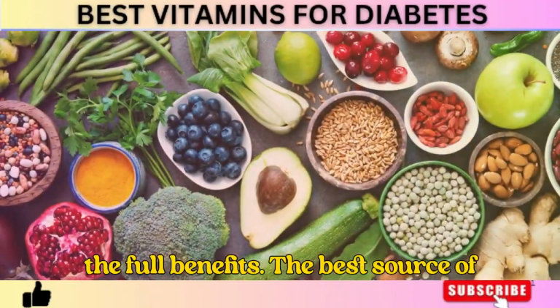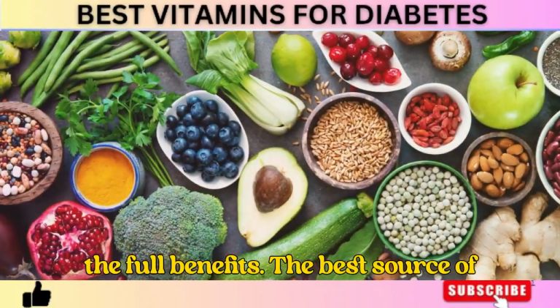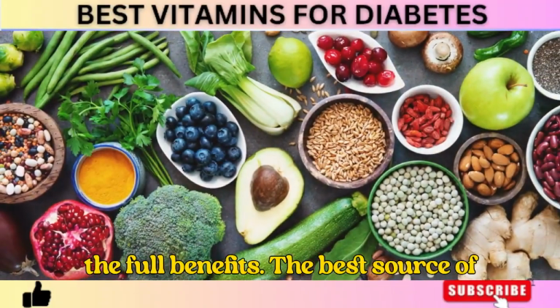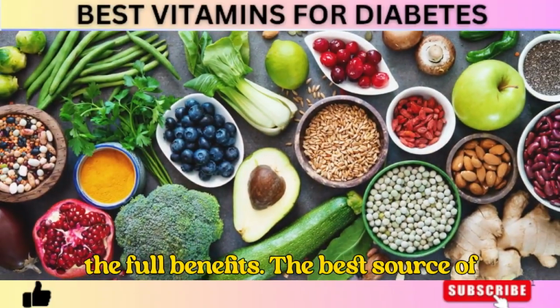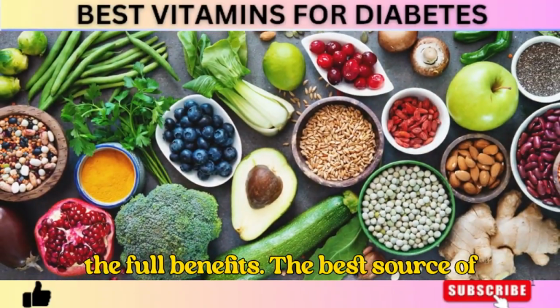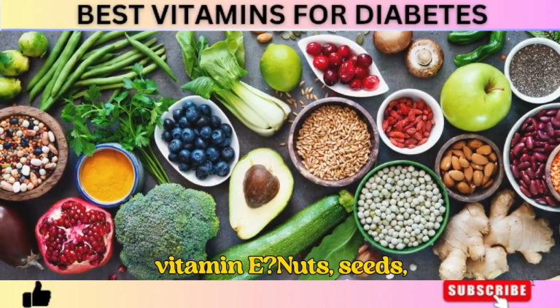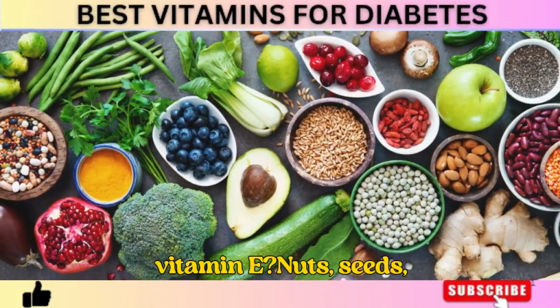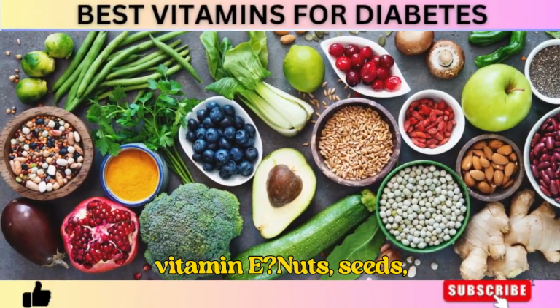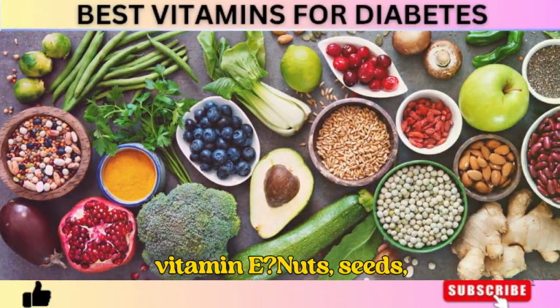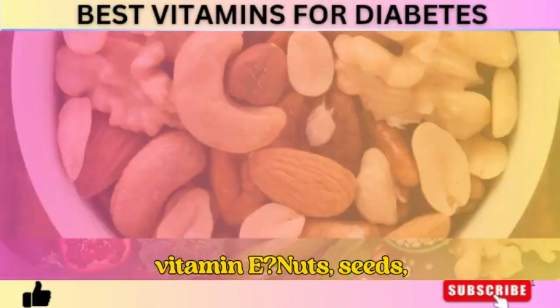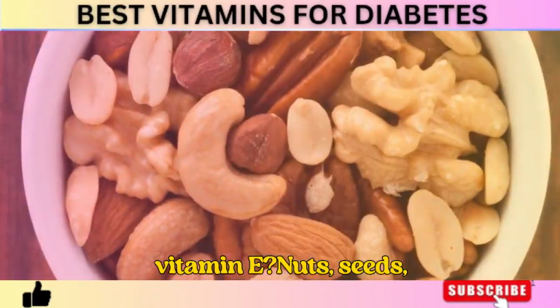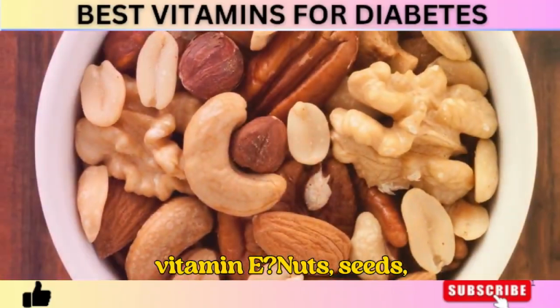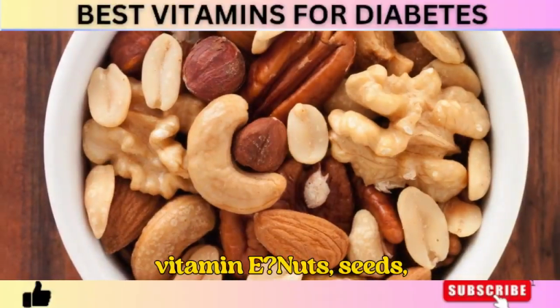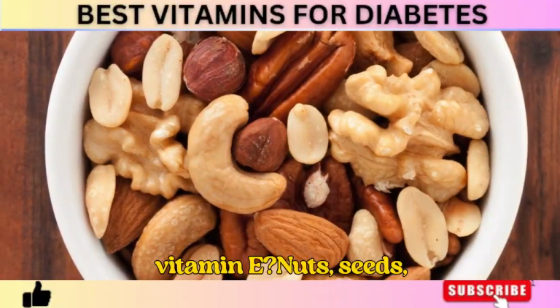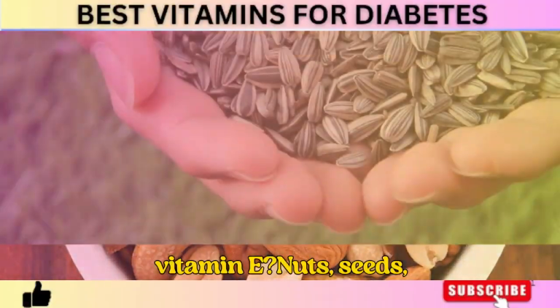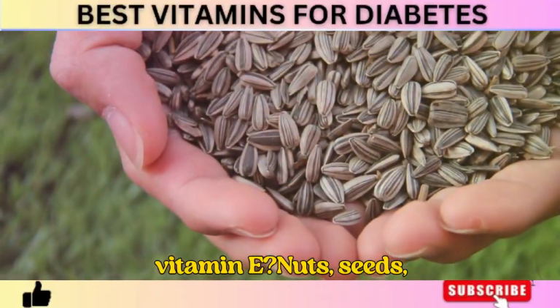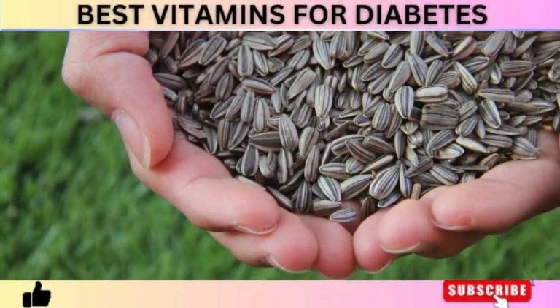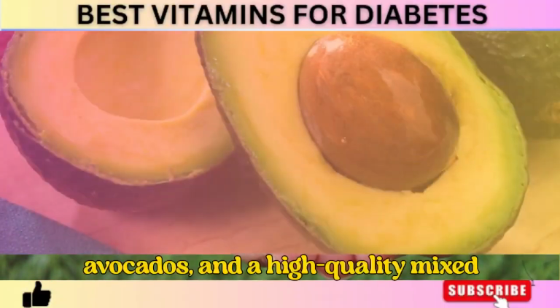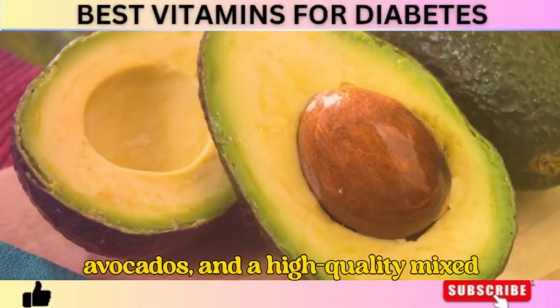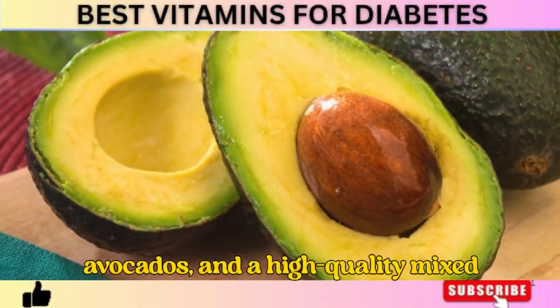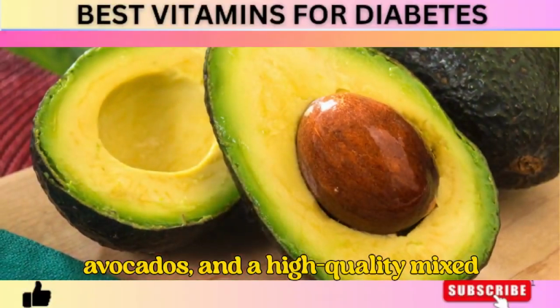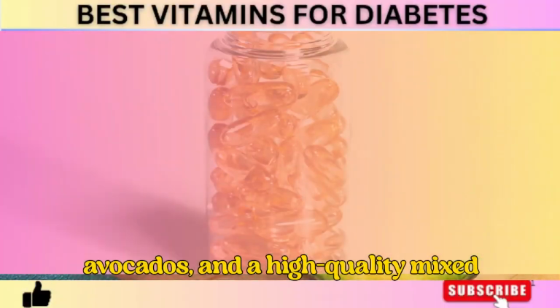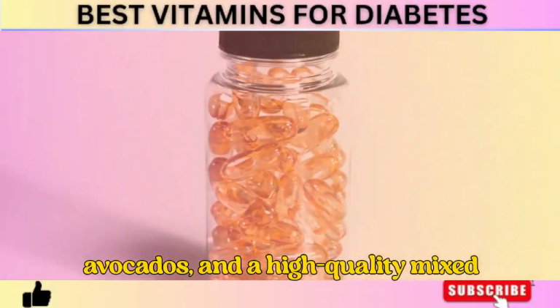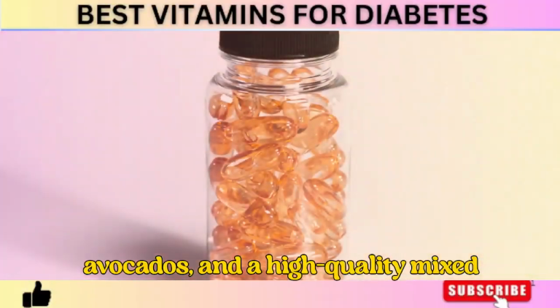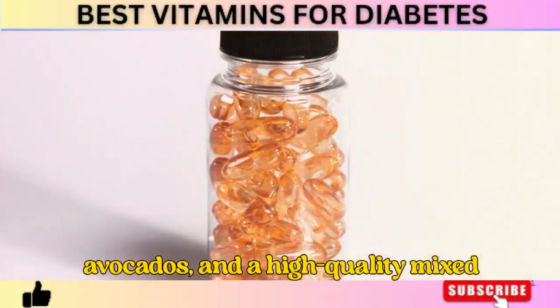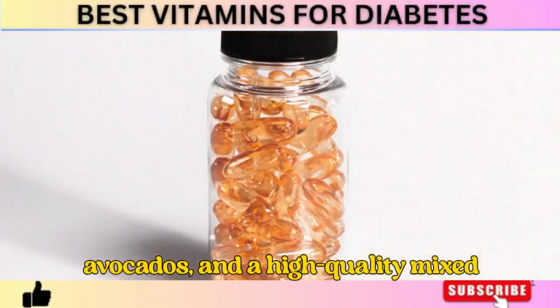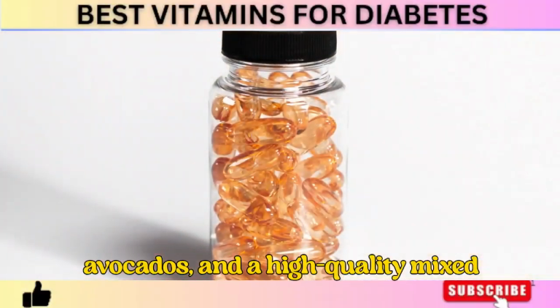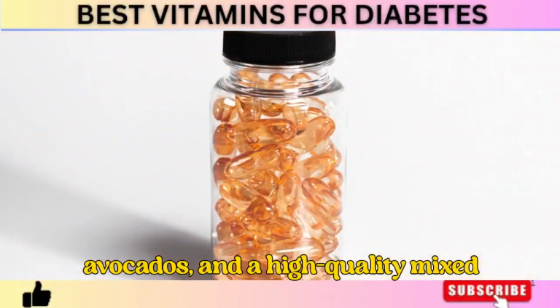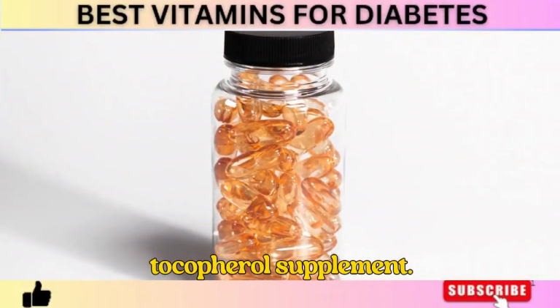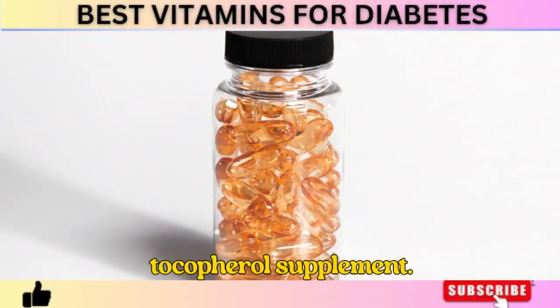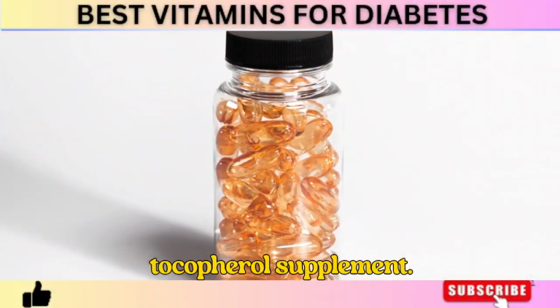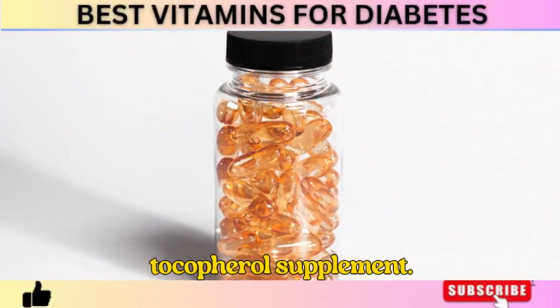The best sources of vitamin E are nuts, seeds, avocados, and a high-quality mixed tocopherol supplement.